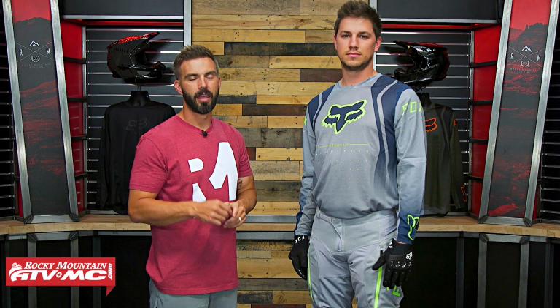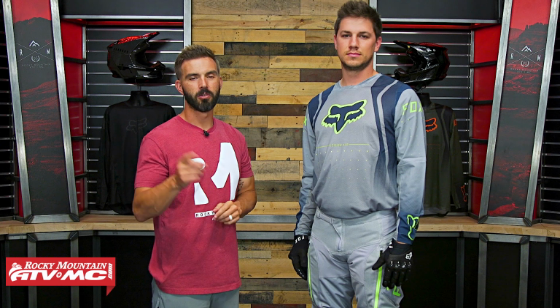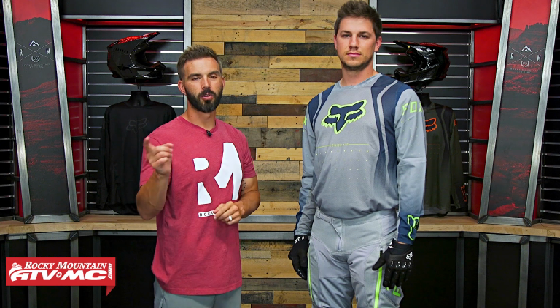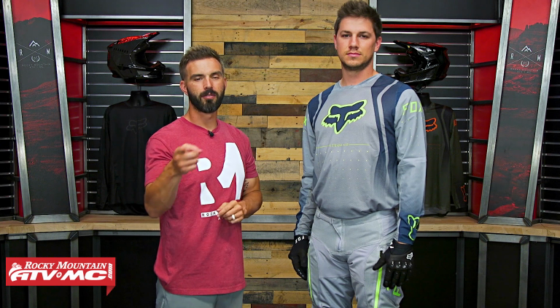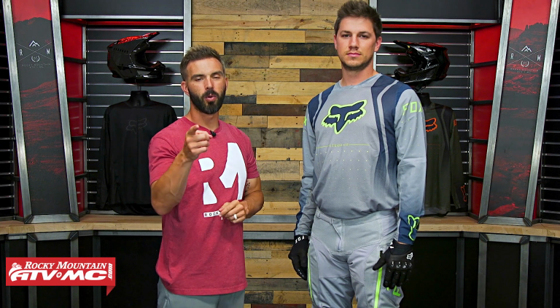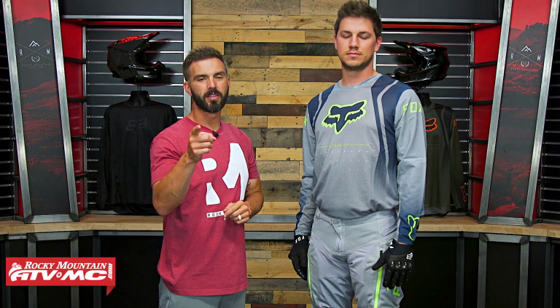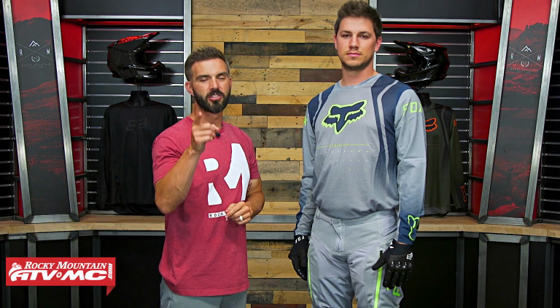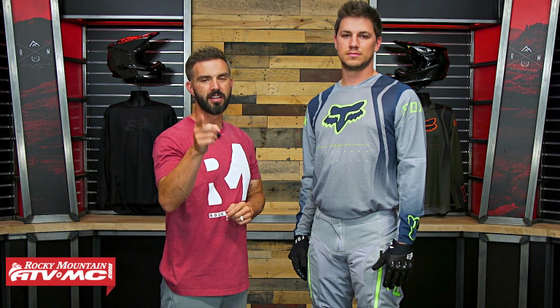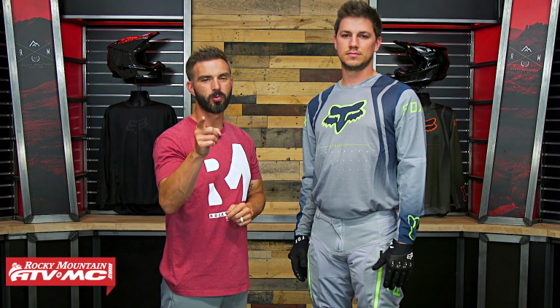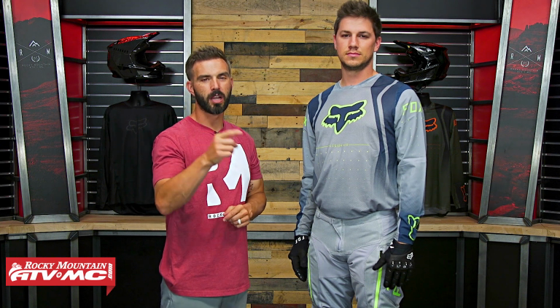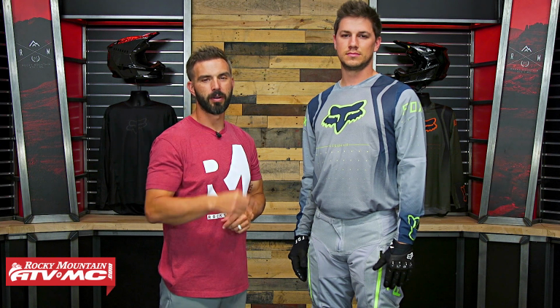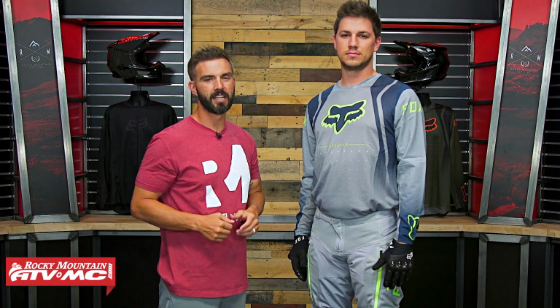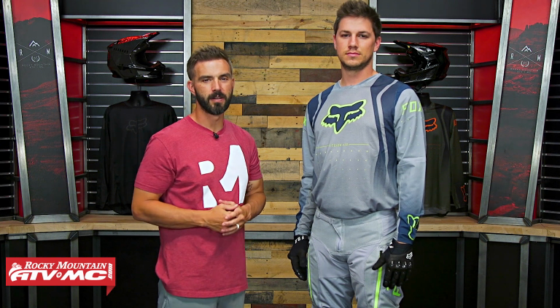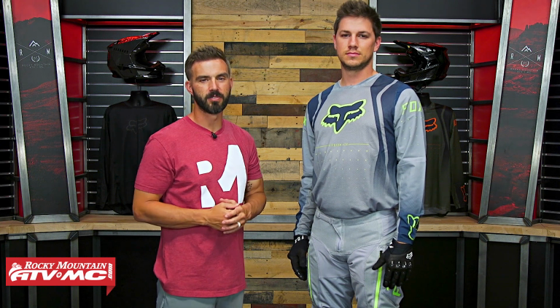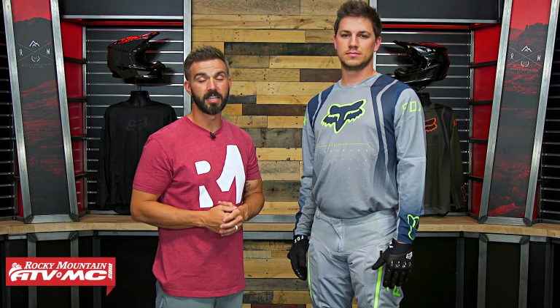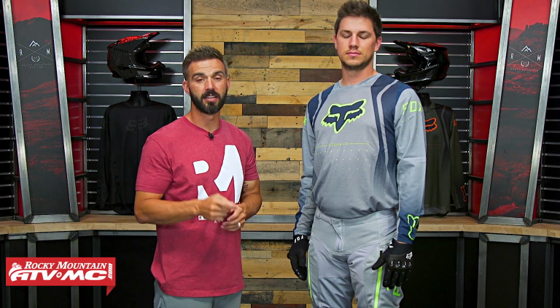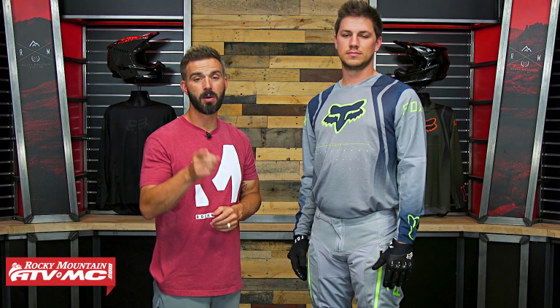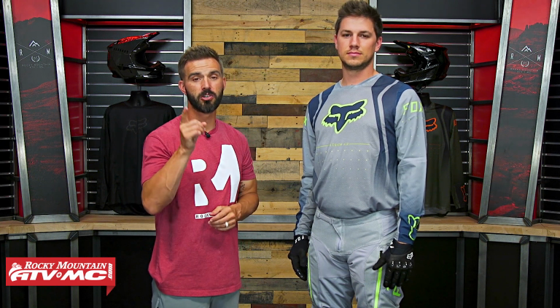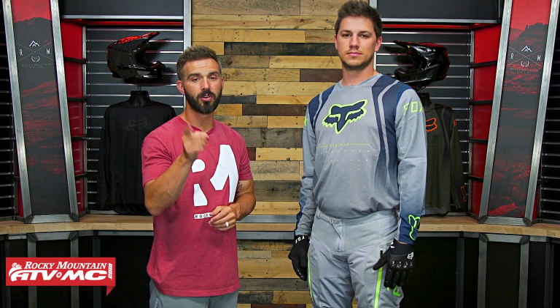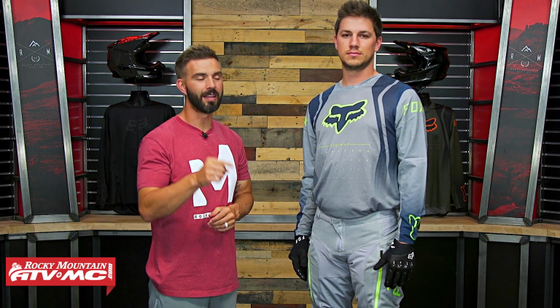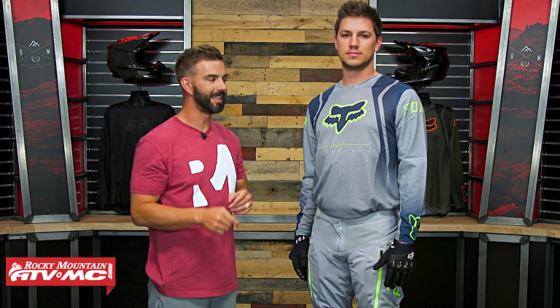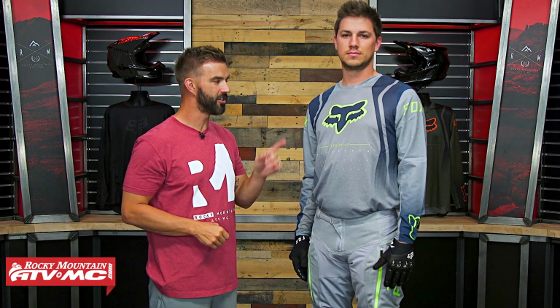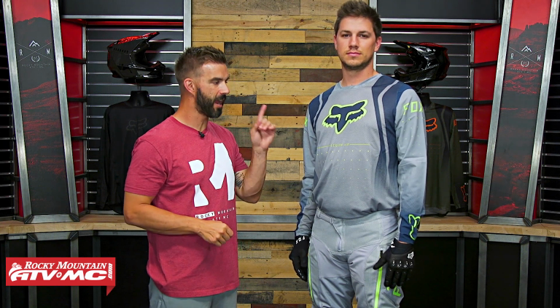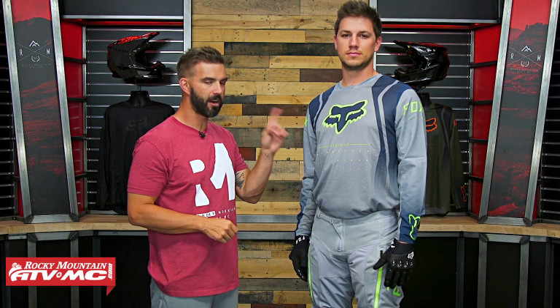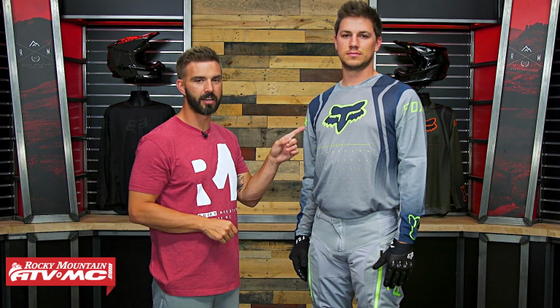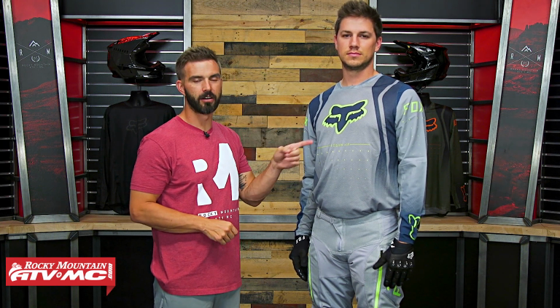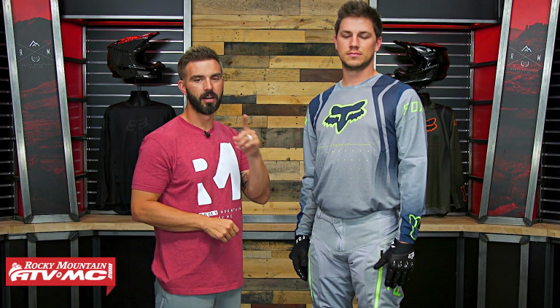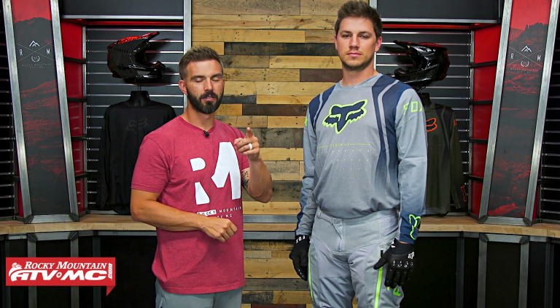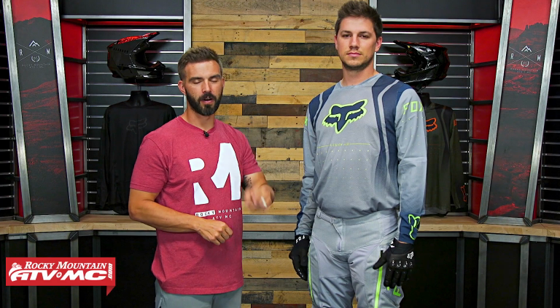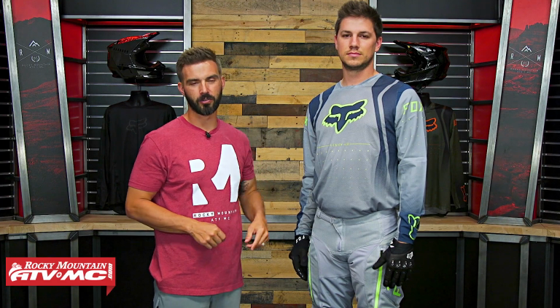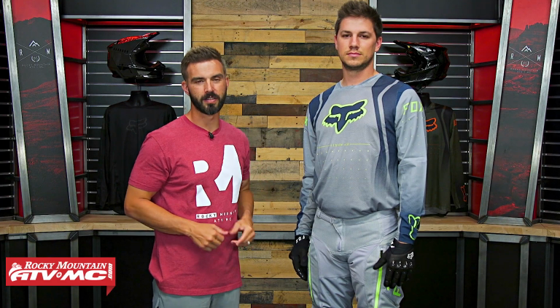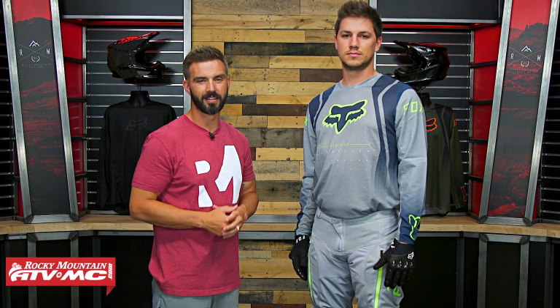Hey, what's going on everyone? This is Chase with Rocky Mountain ATV MC, and today we're showing you the Legion Air Gear from Fox Racing.